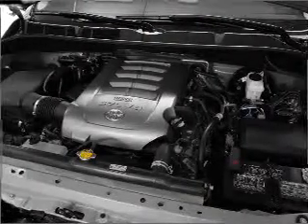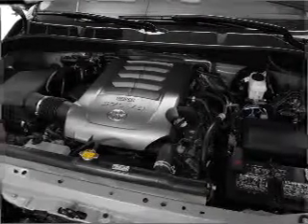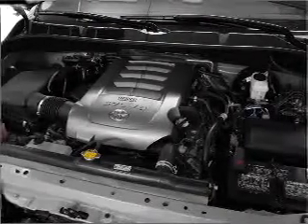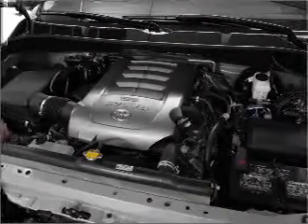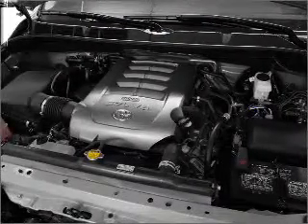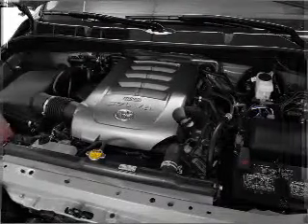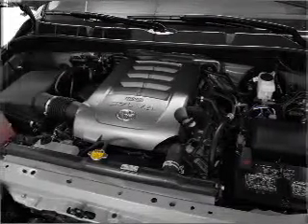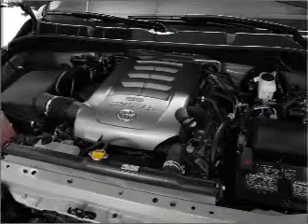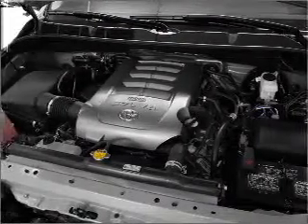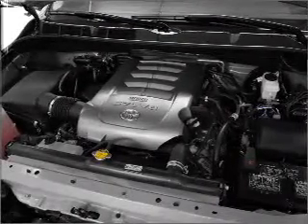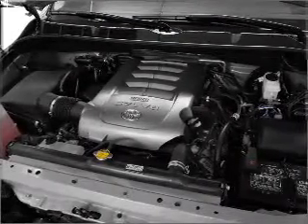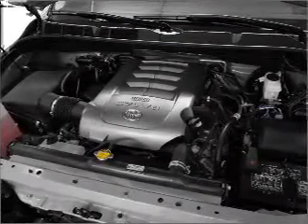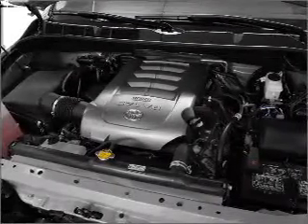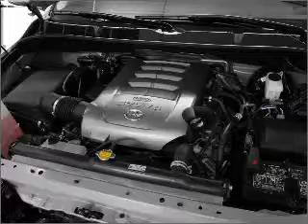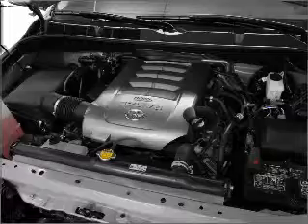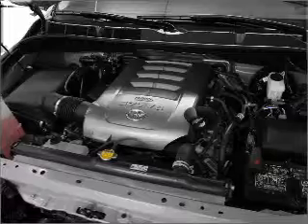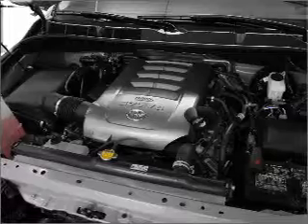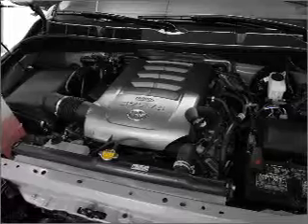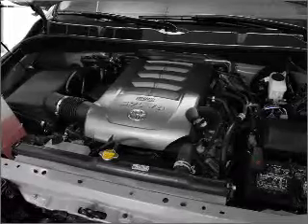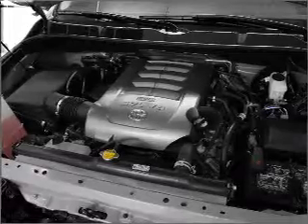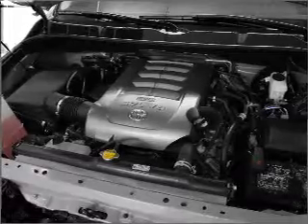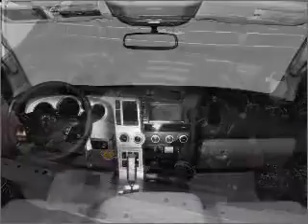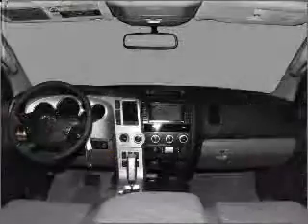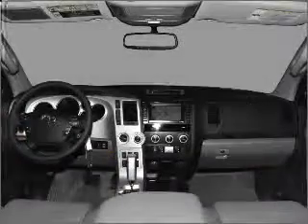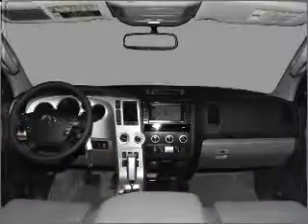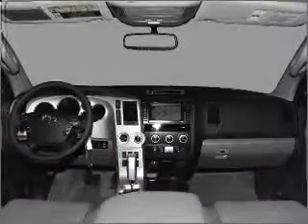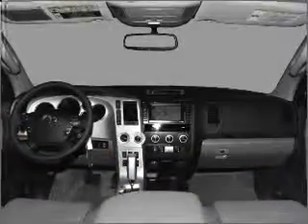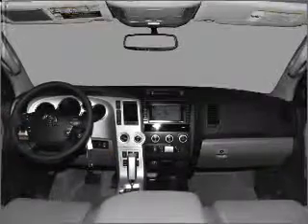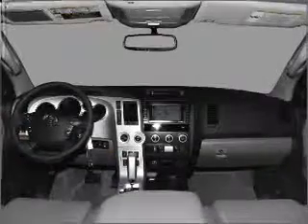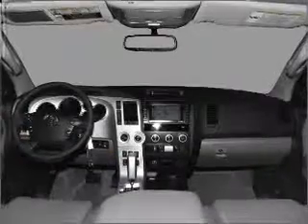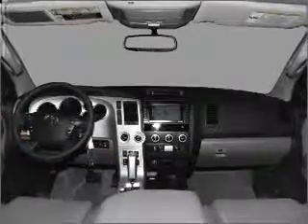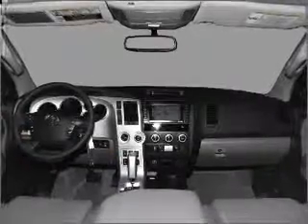Heated seats are there for you on cold winter days. This car has separate passenger temperature controls.